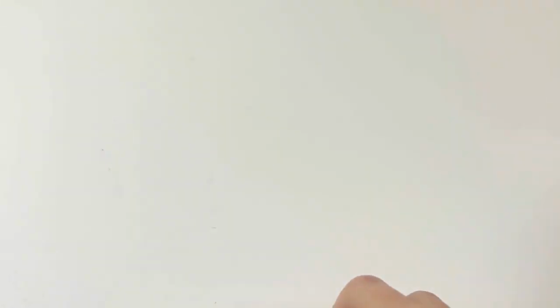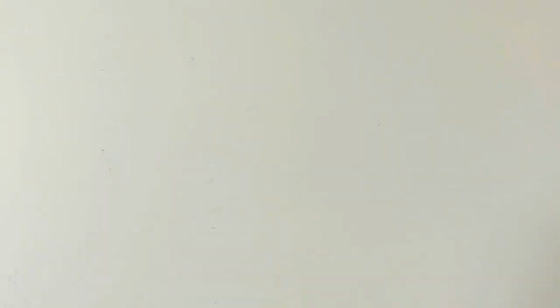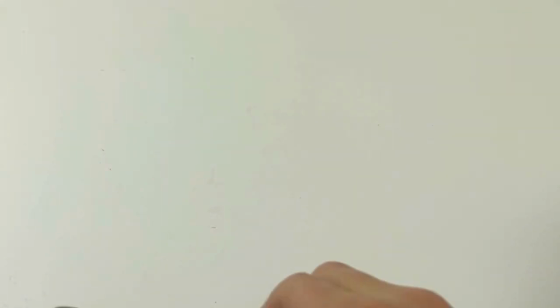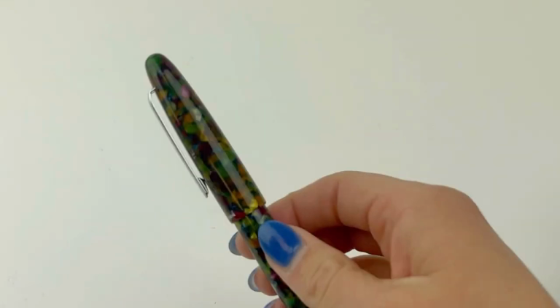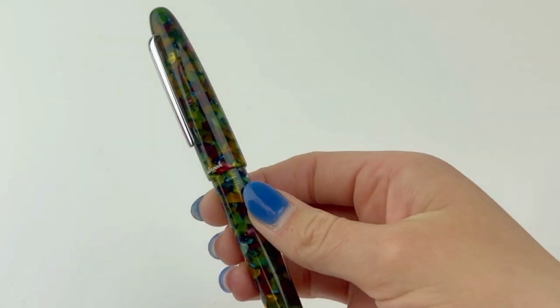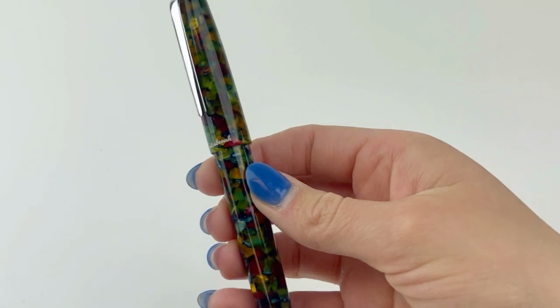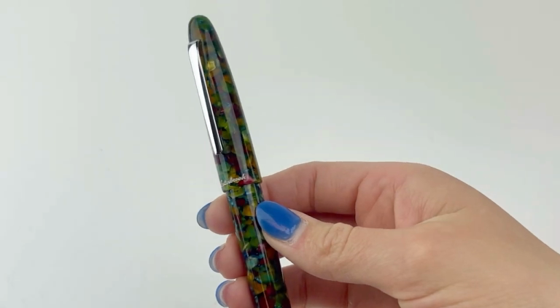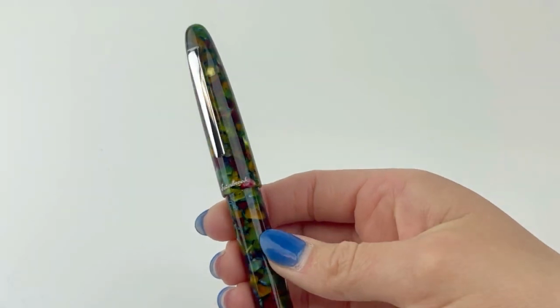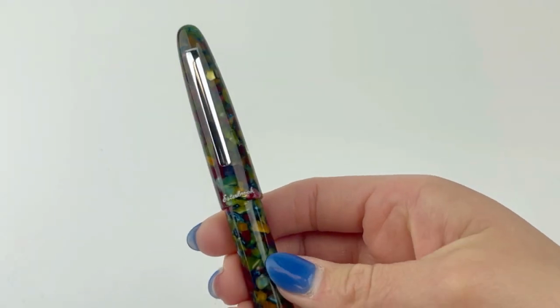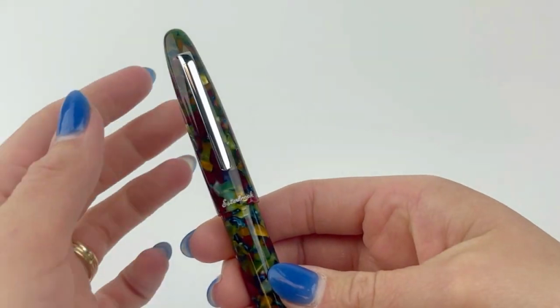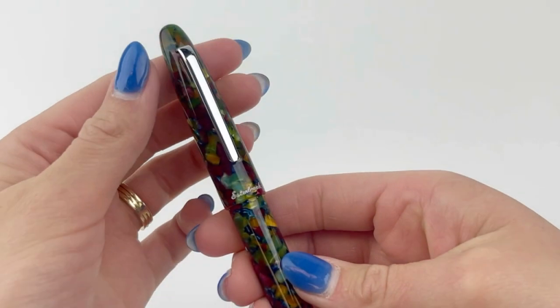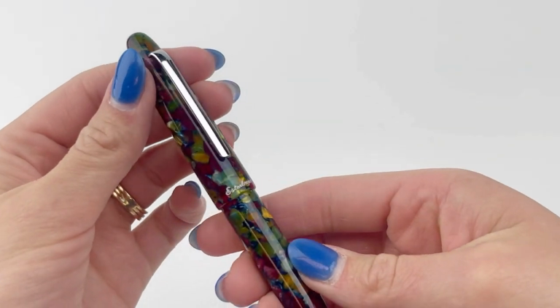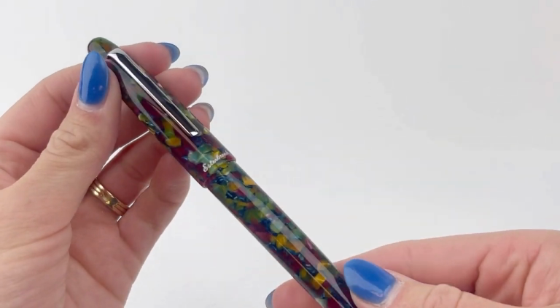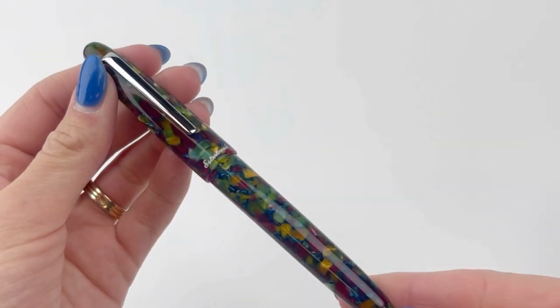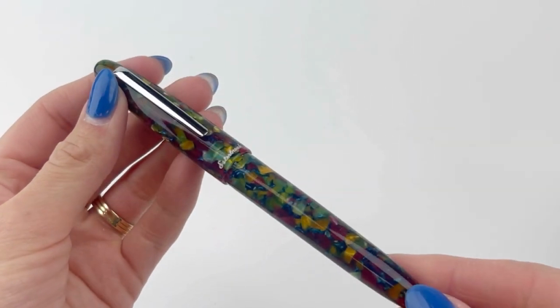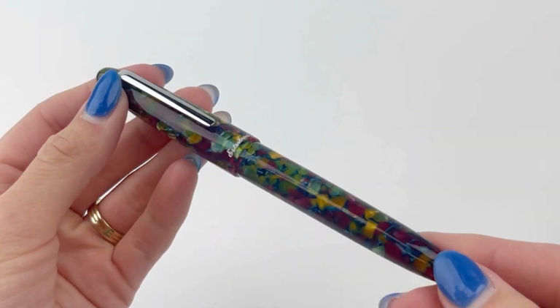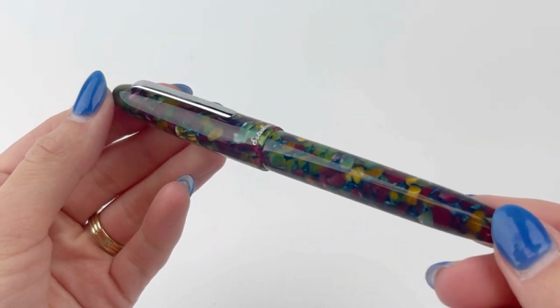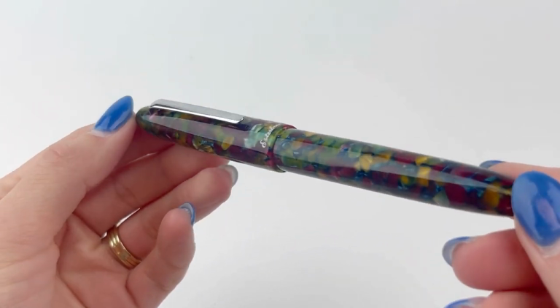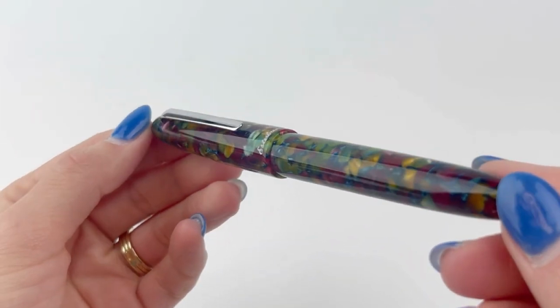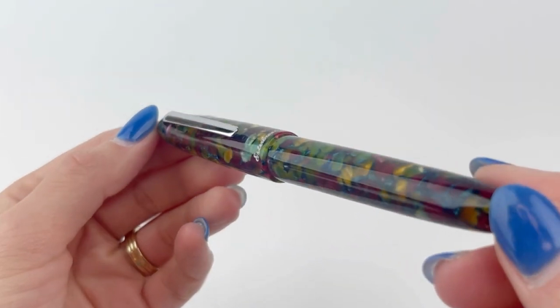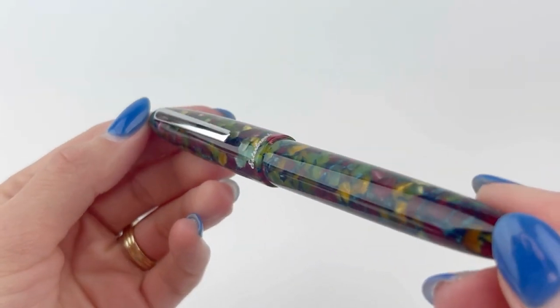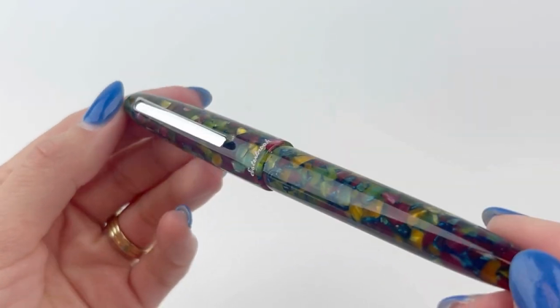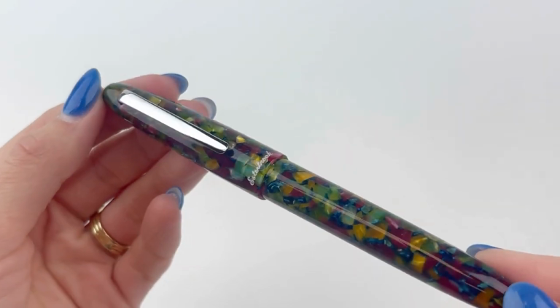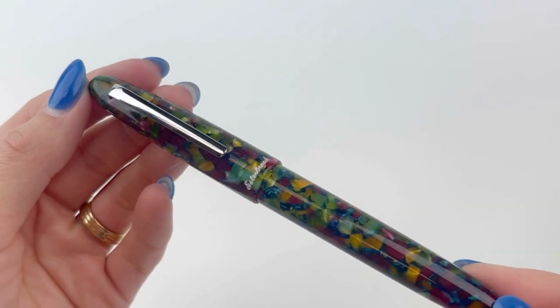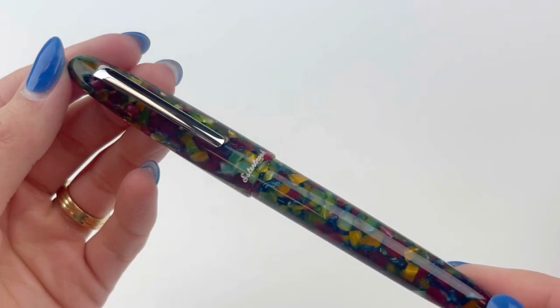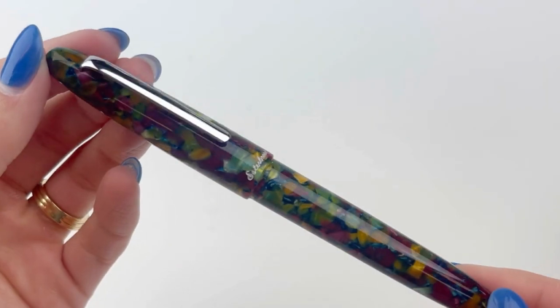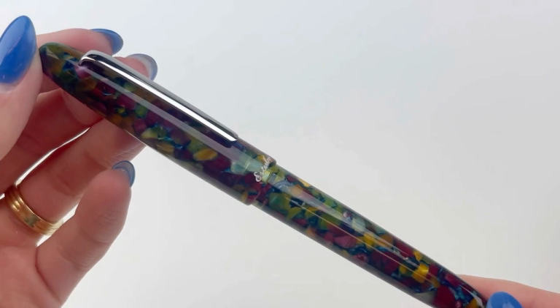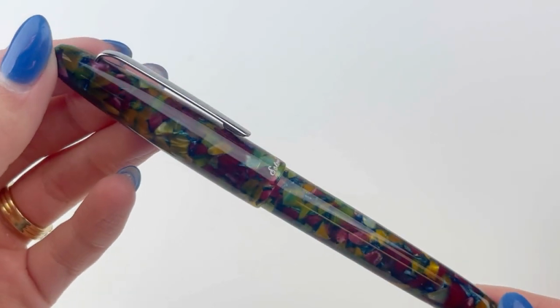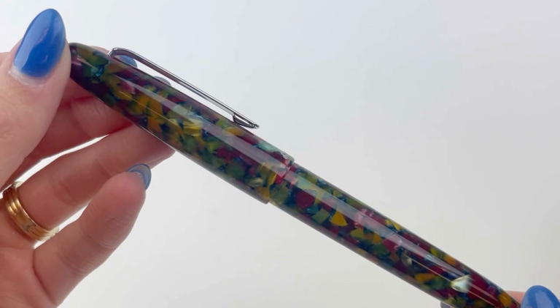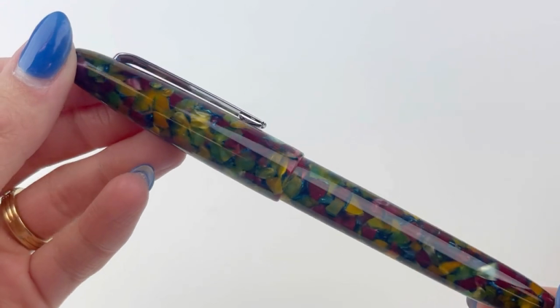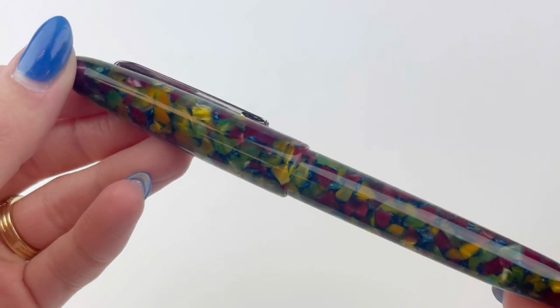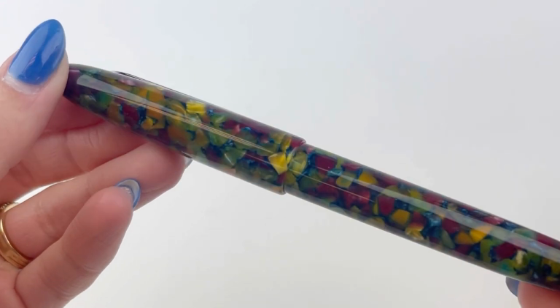These fountain pens are cartridge converters, so you can choose whether to use the cartridge or the converter that's already inside the pen.